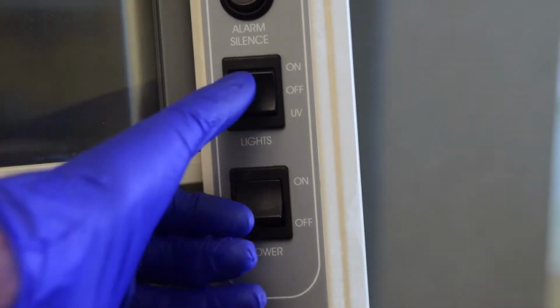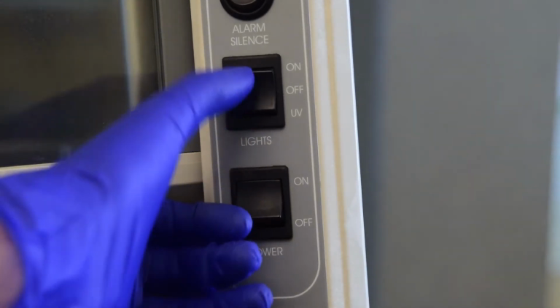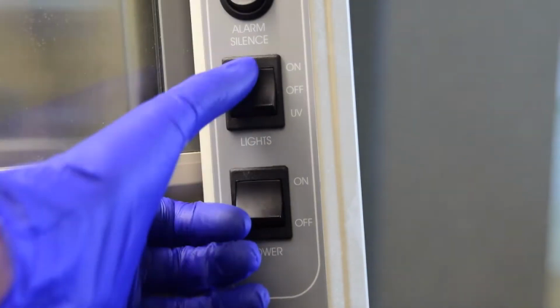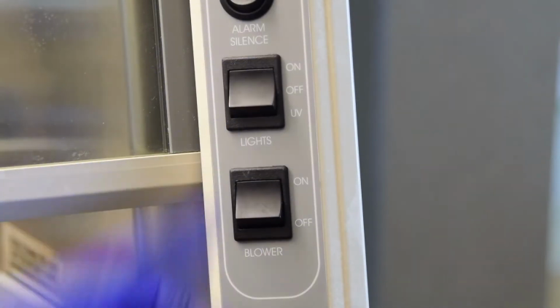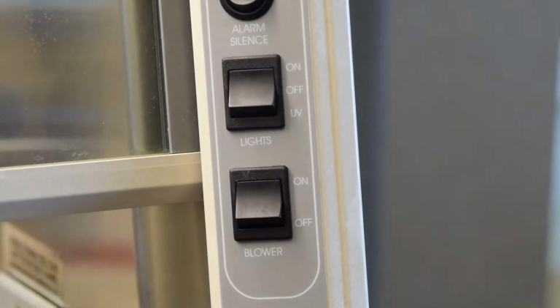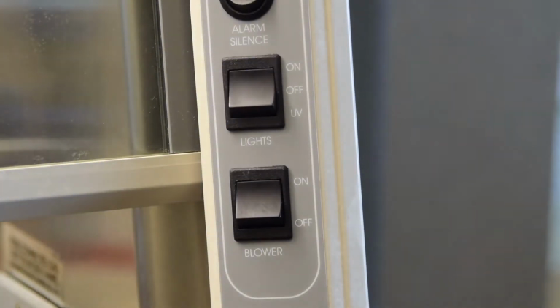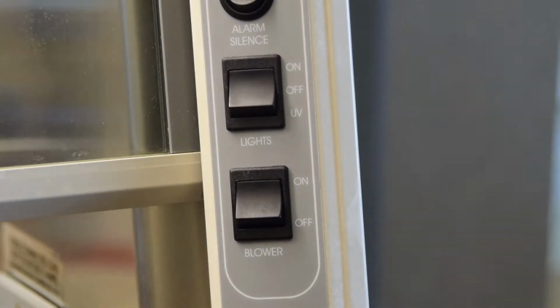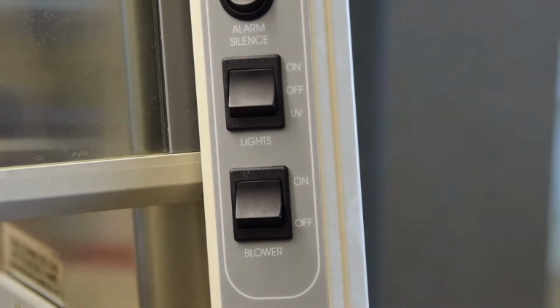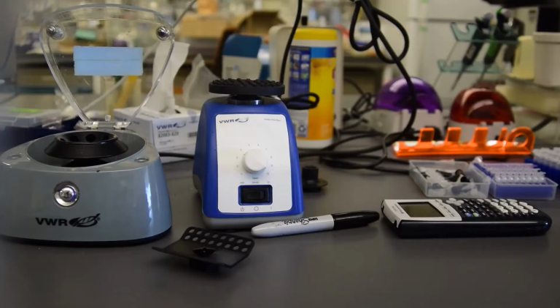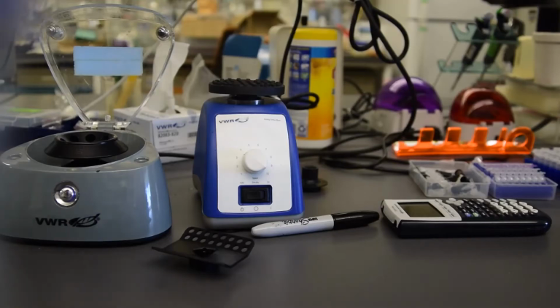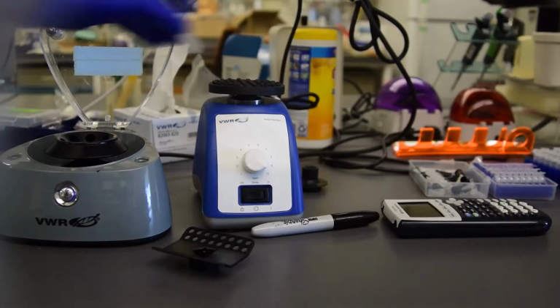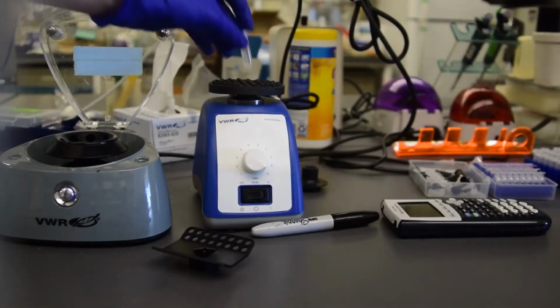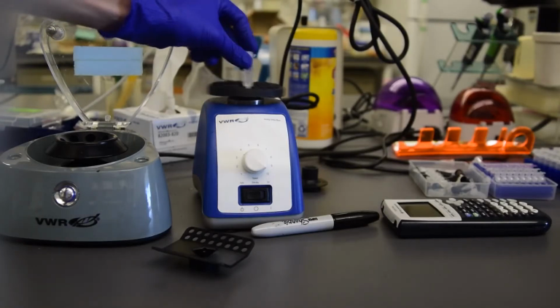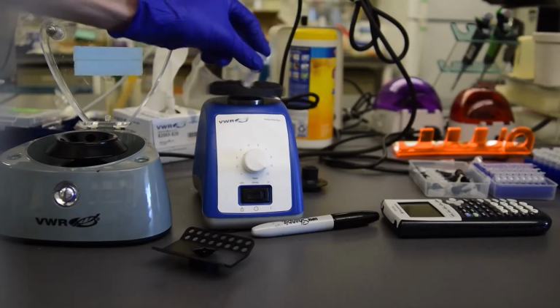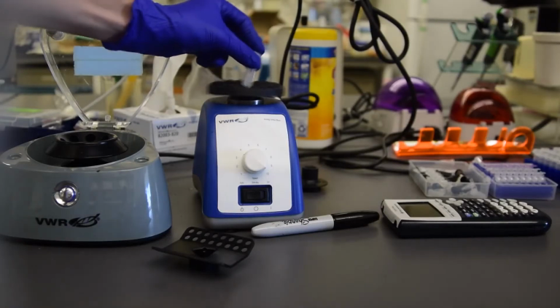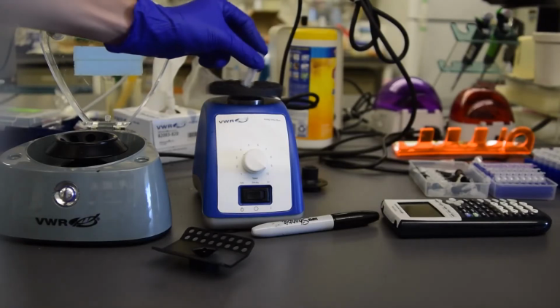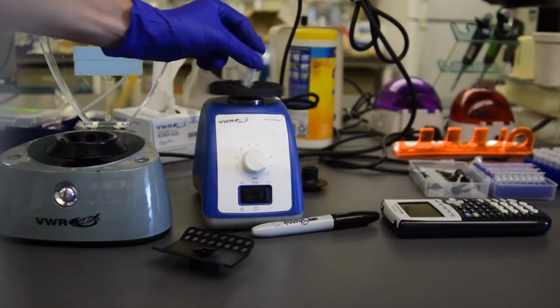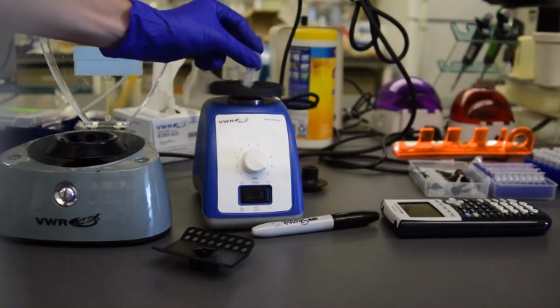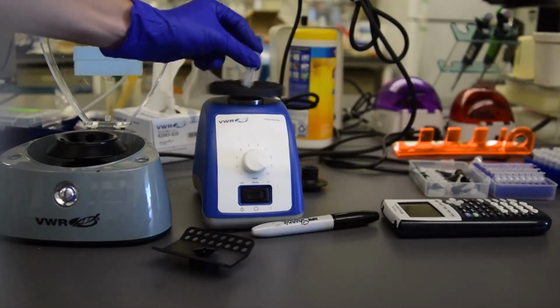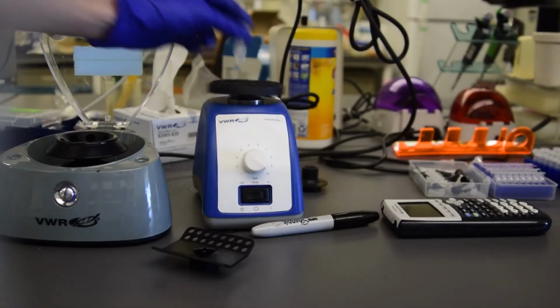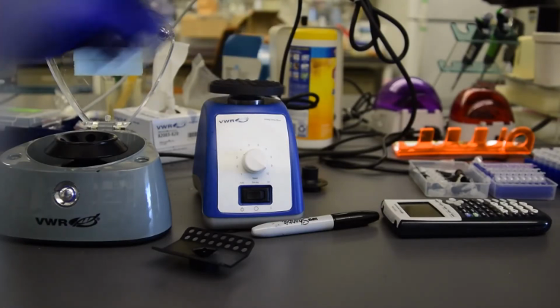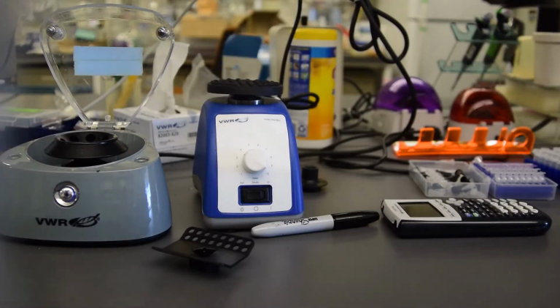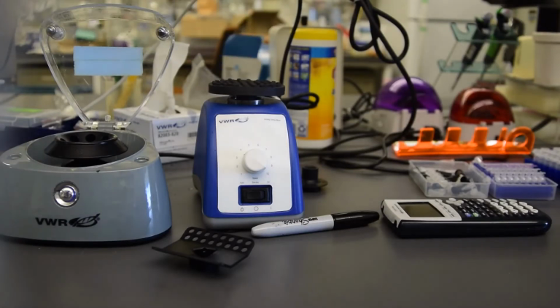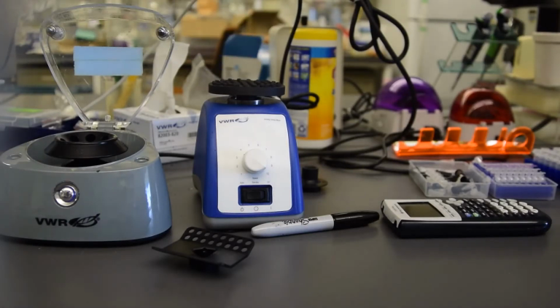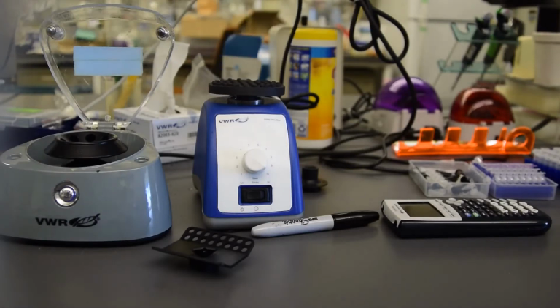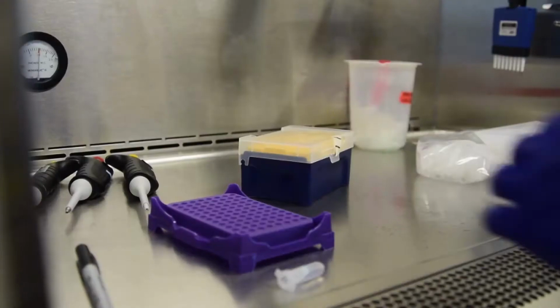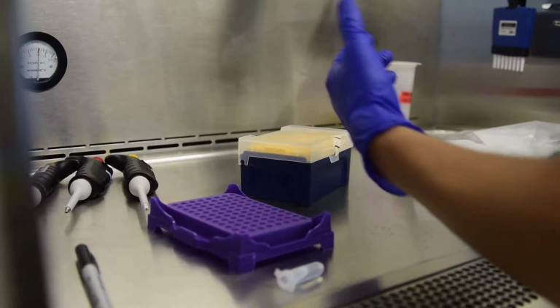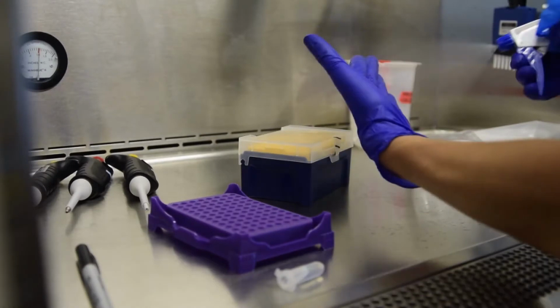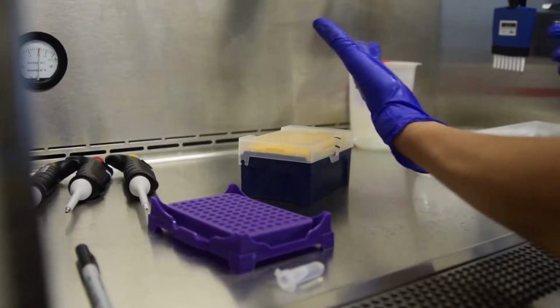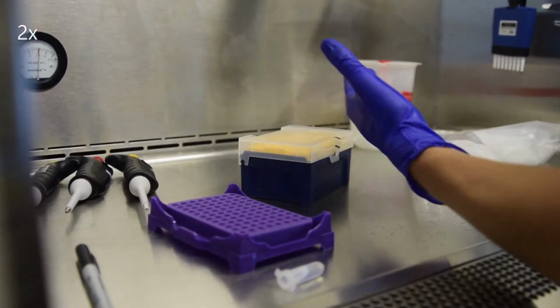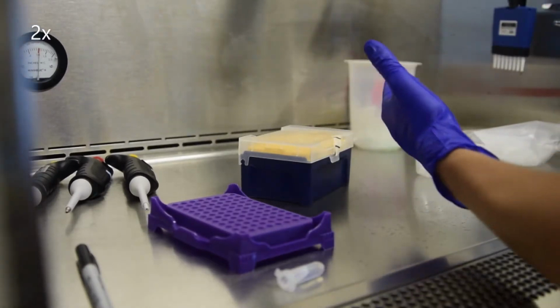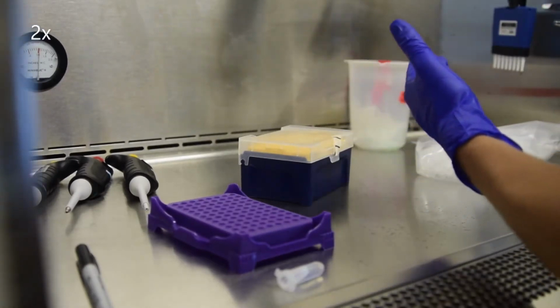You will need gloves for this protocol. Vortex the extraction solution. Clean your gloves and get out PCR strips.